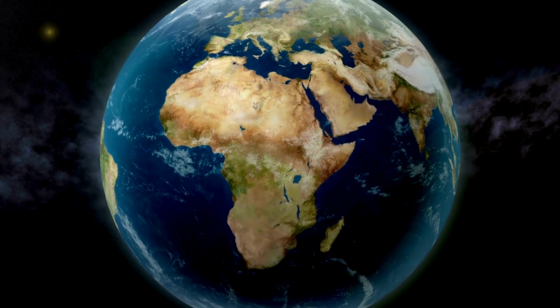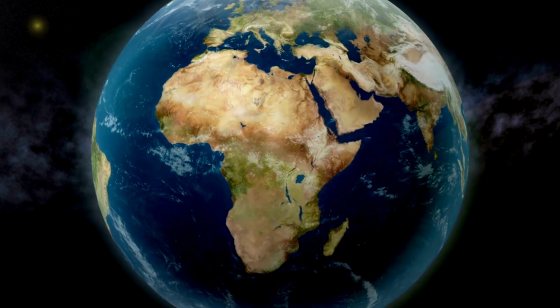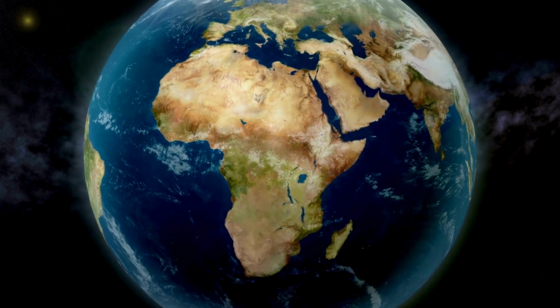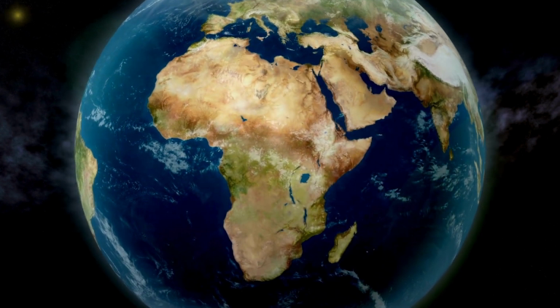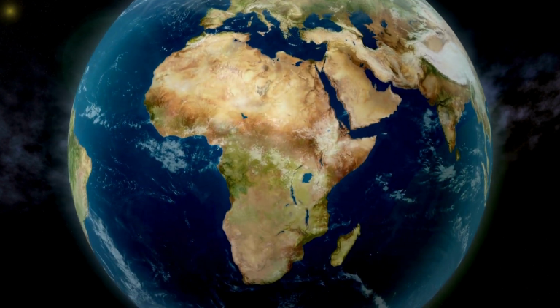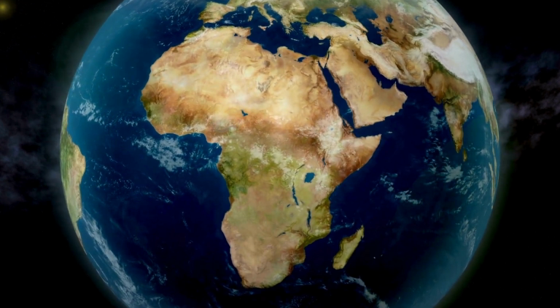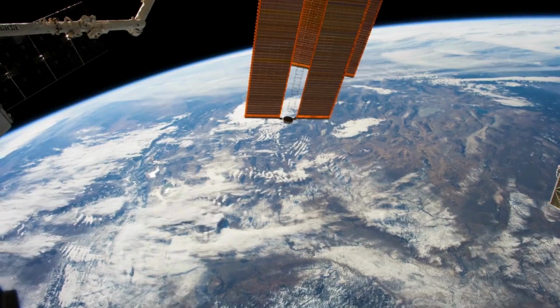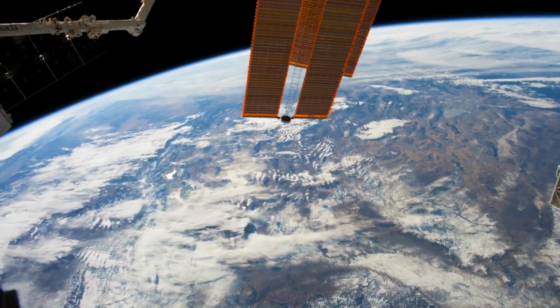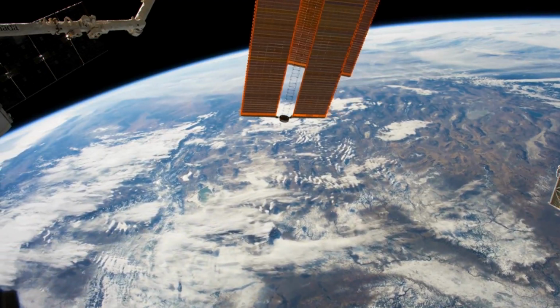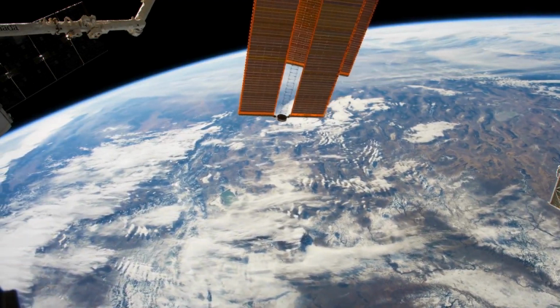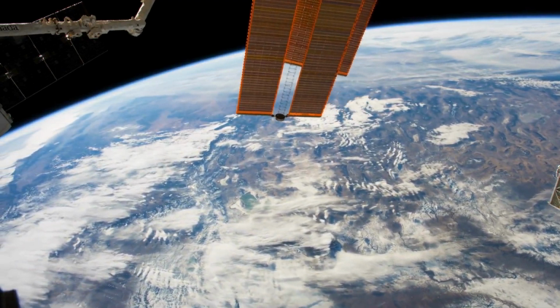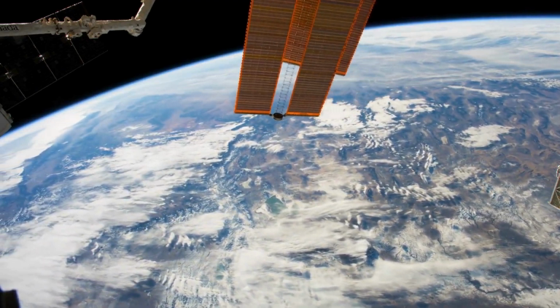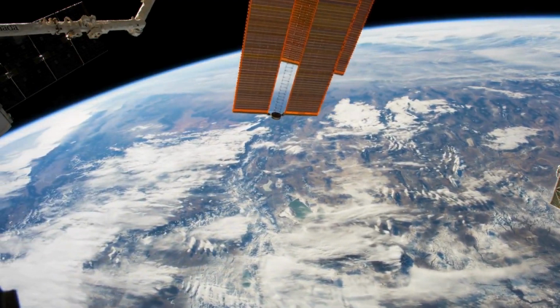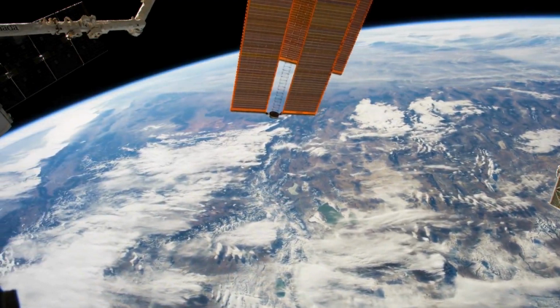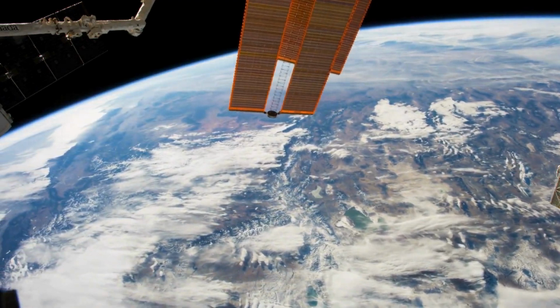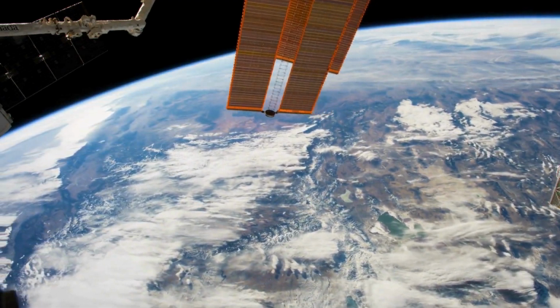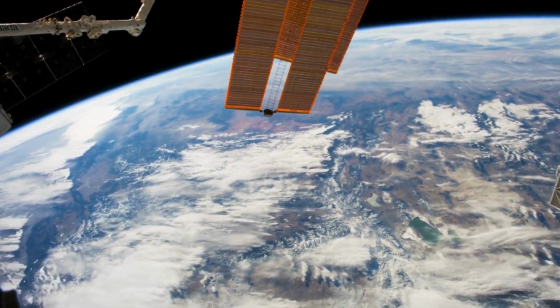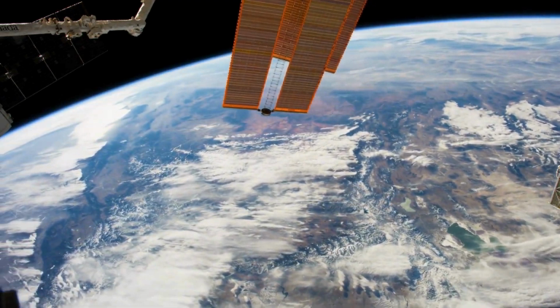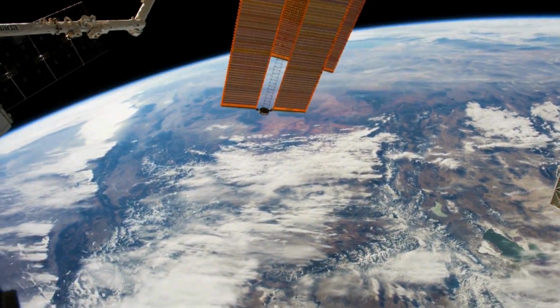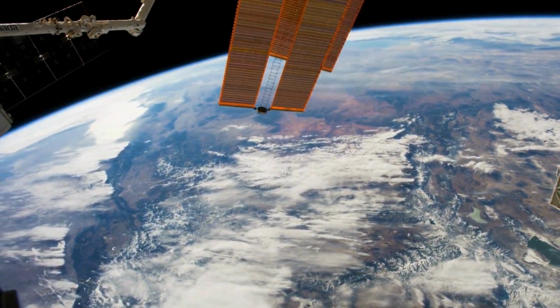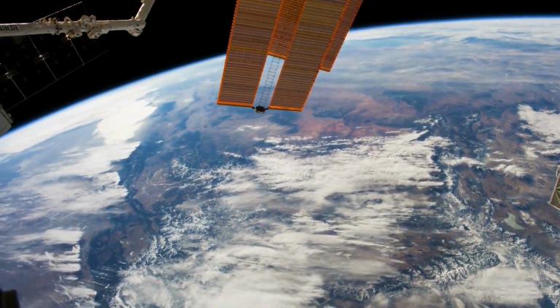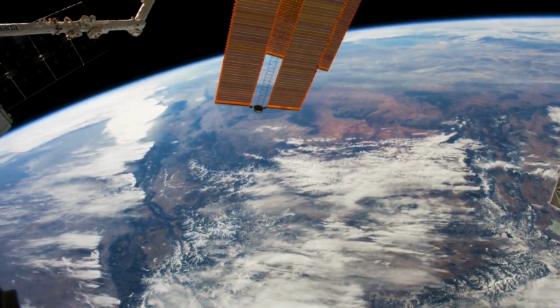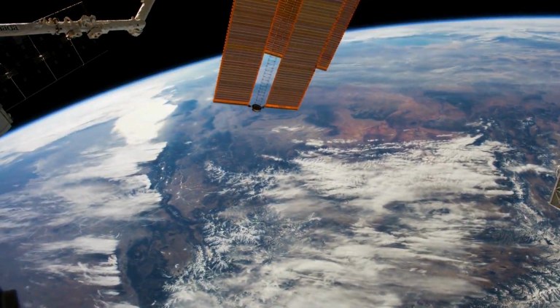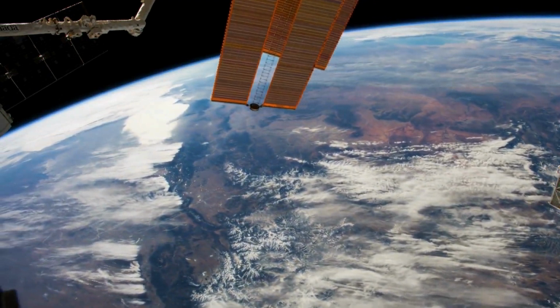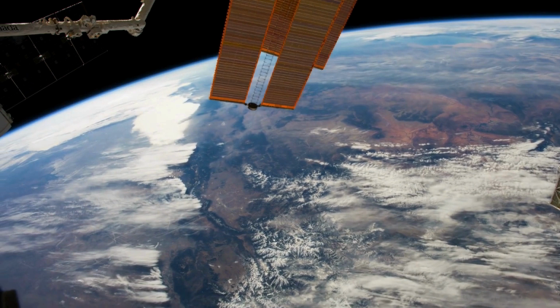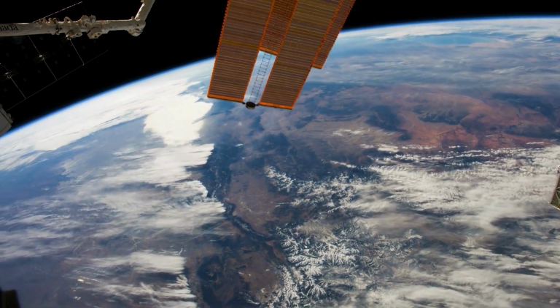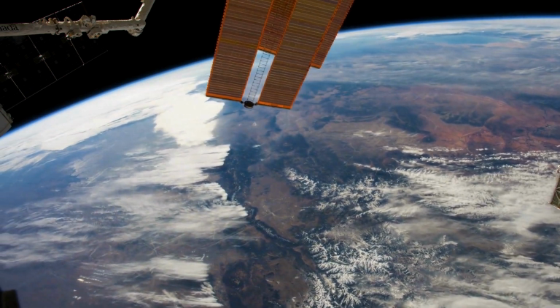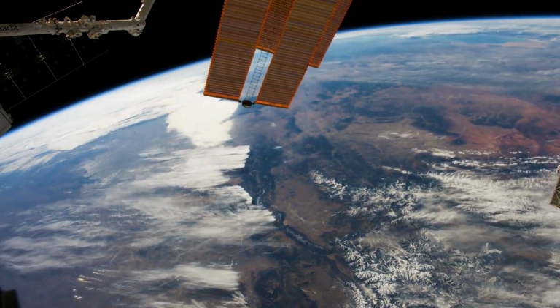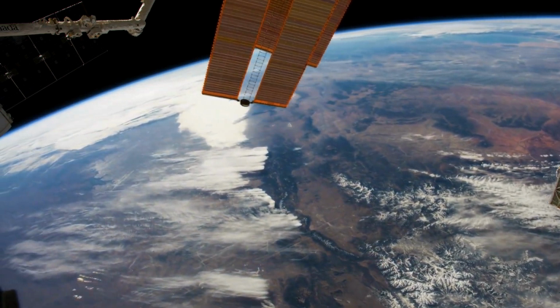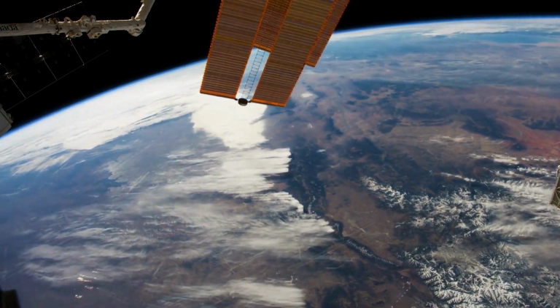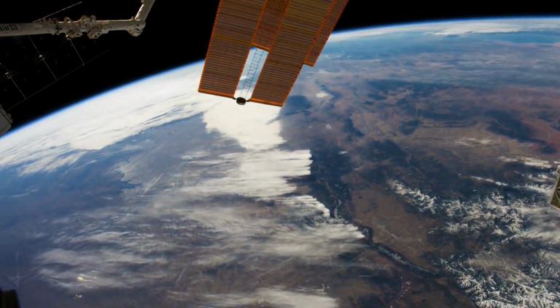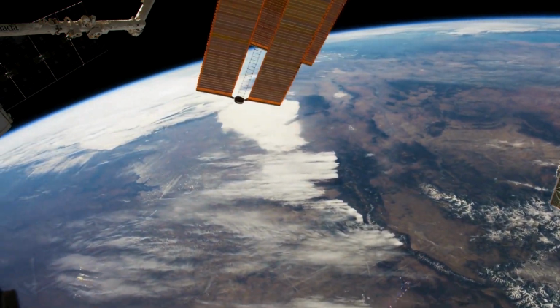How is Botswana planning to diversify its economy with space technology? What are the goals of Botswana's first satellite mission?